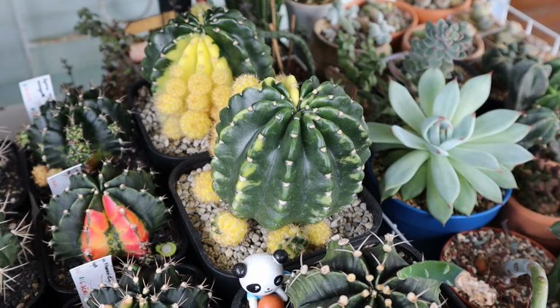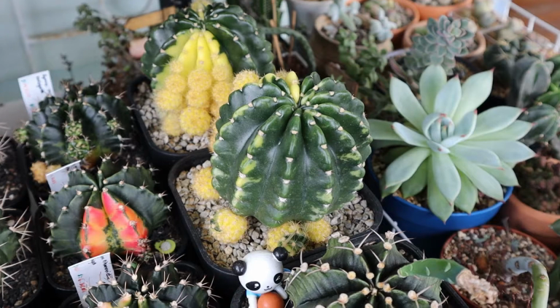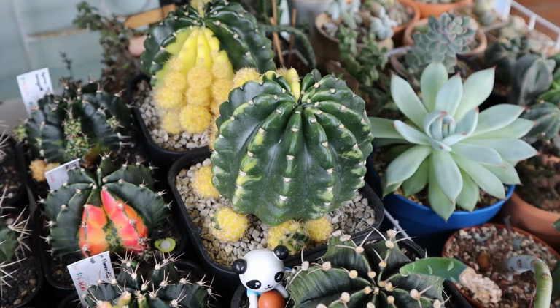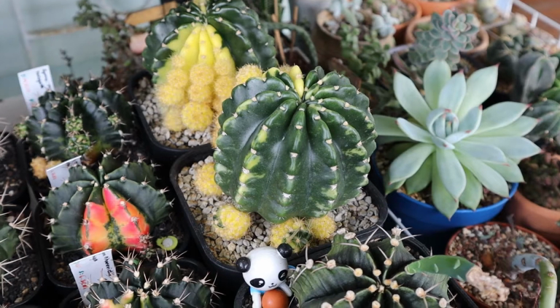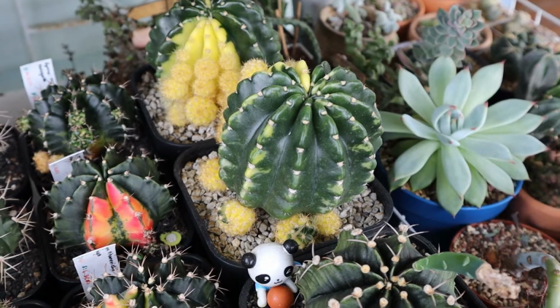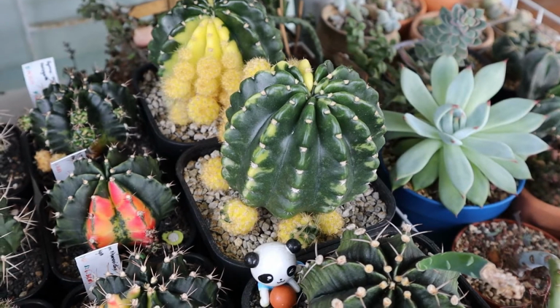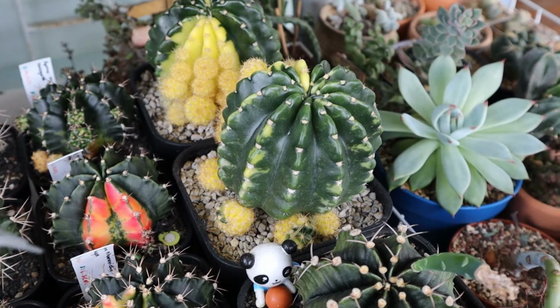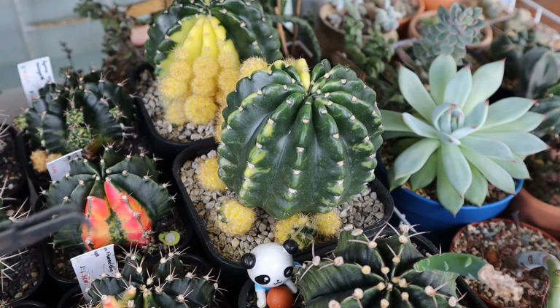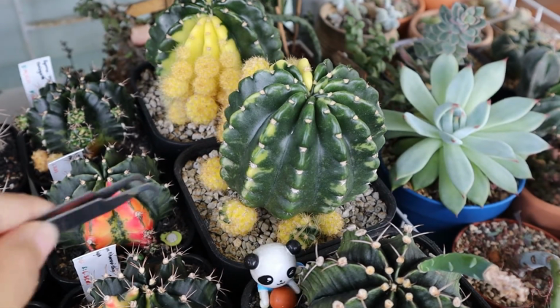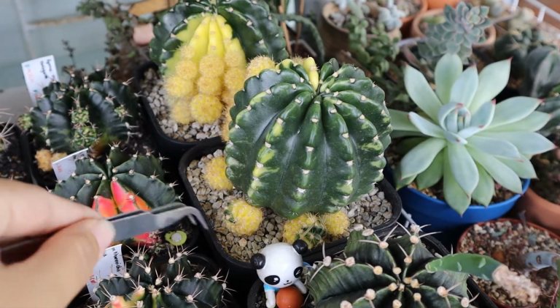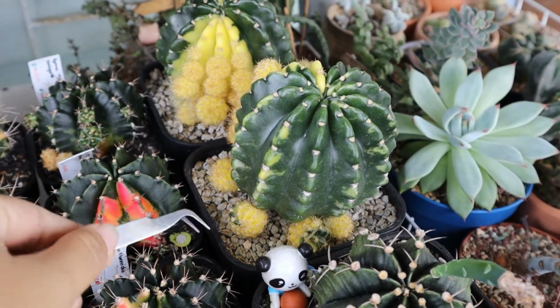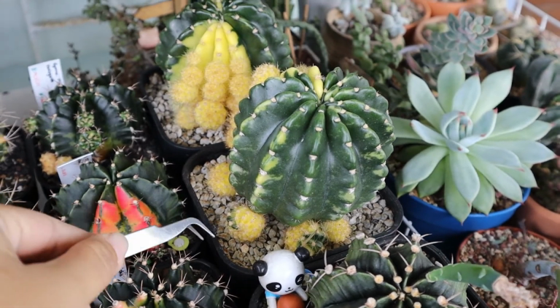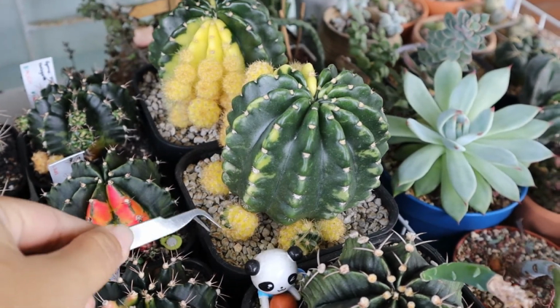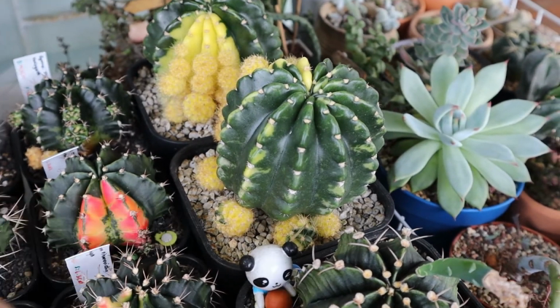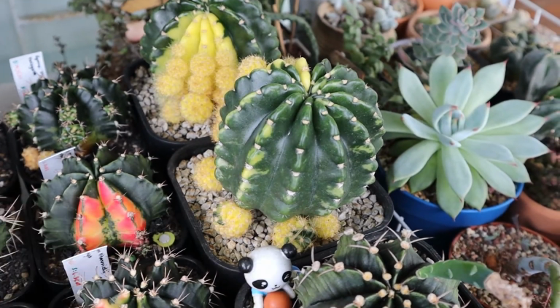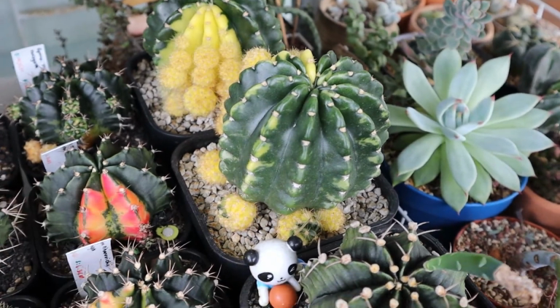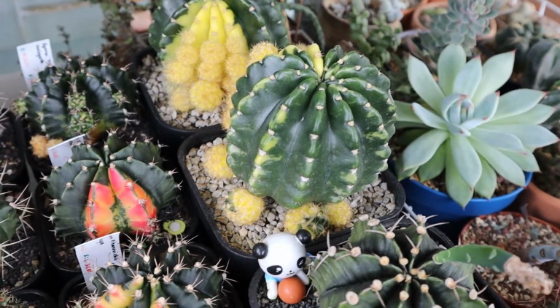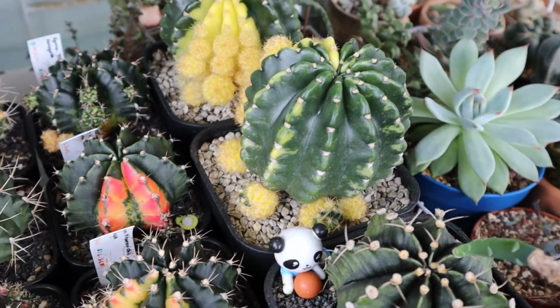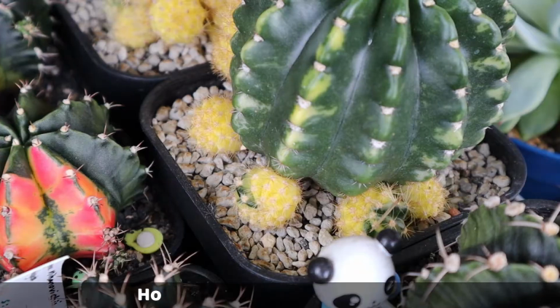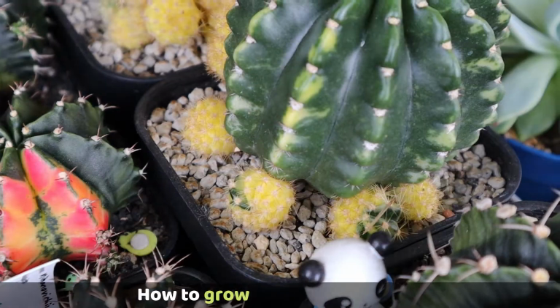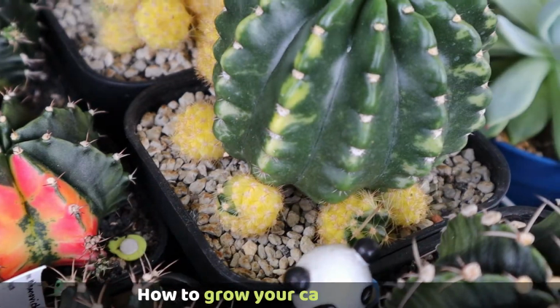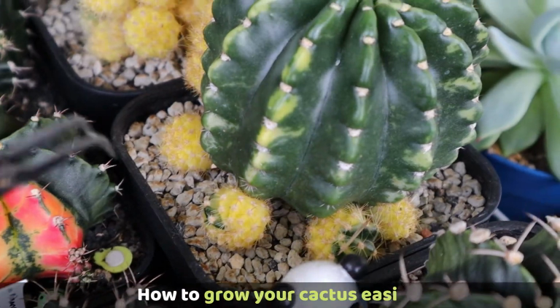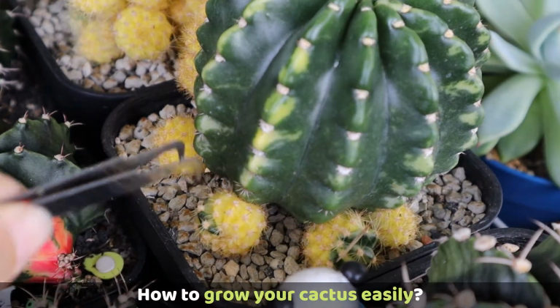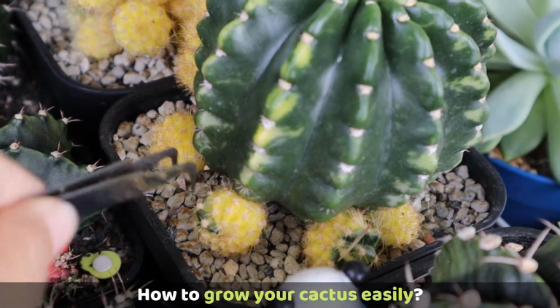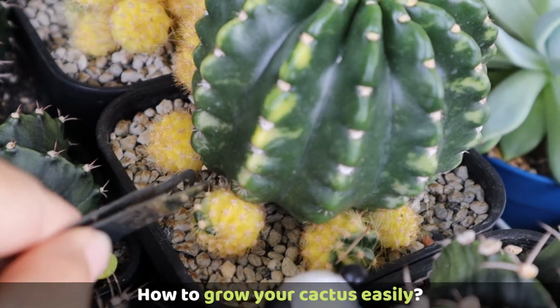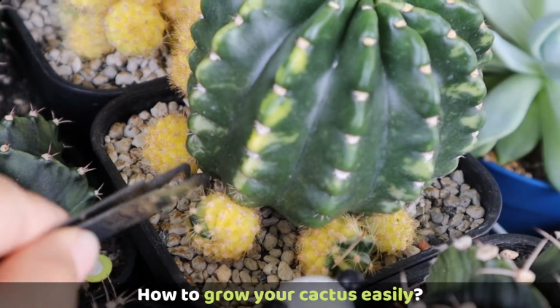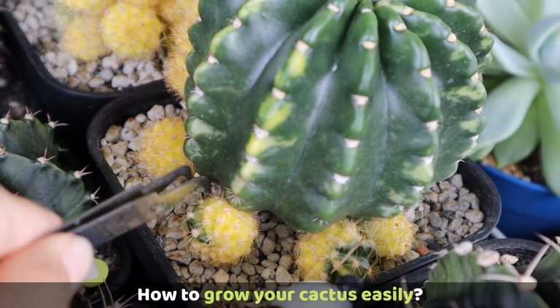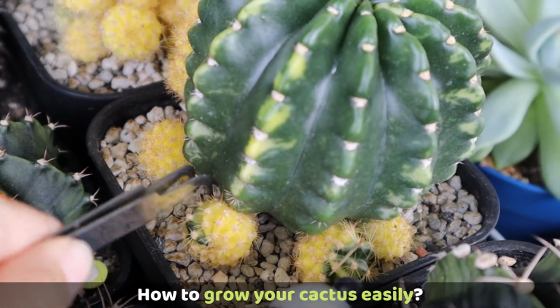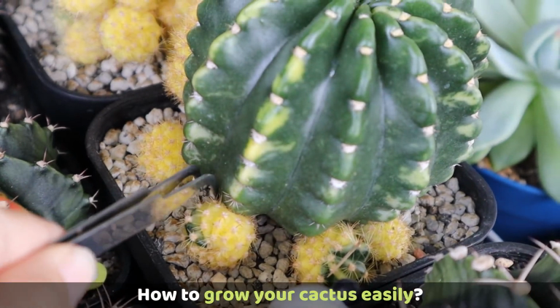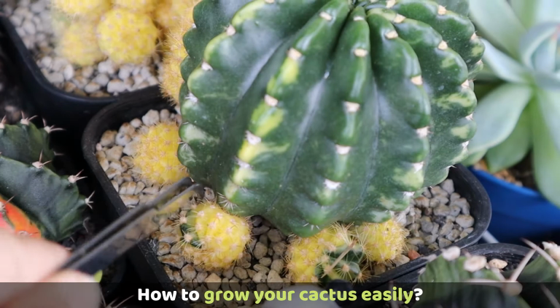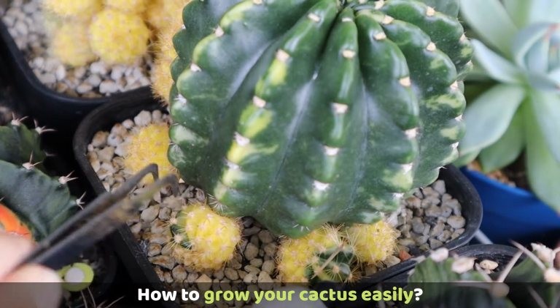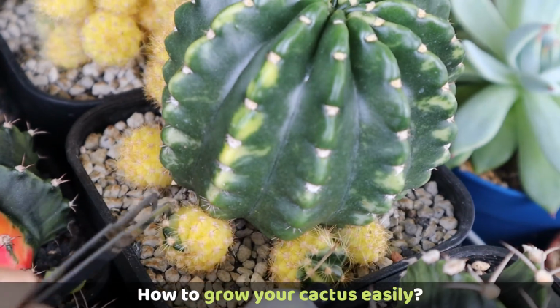Hello everyone, so today I'm going to share with you how to grow your cactus easily. Enjoy!